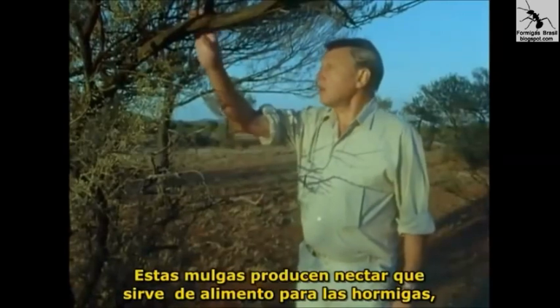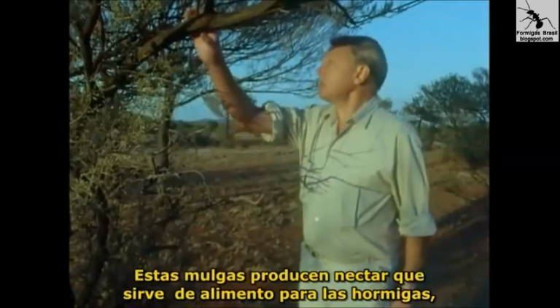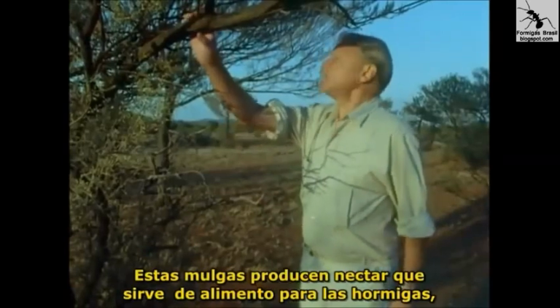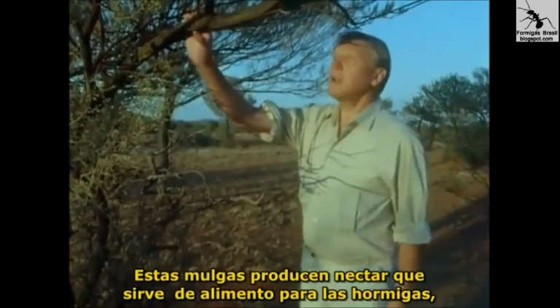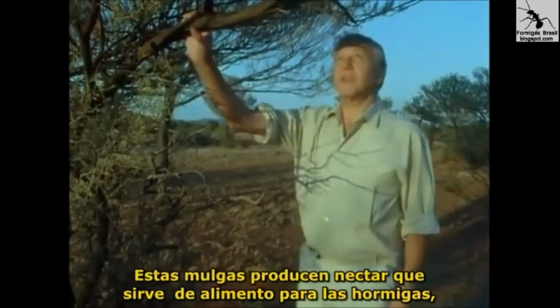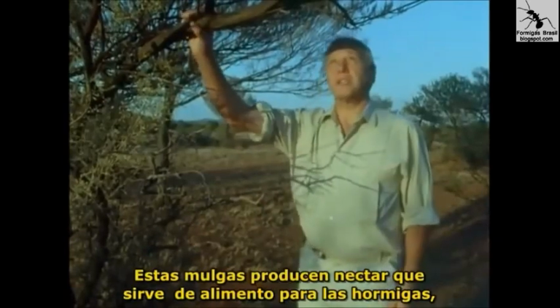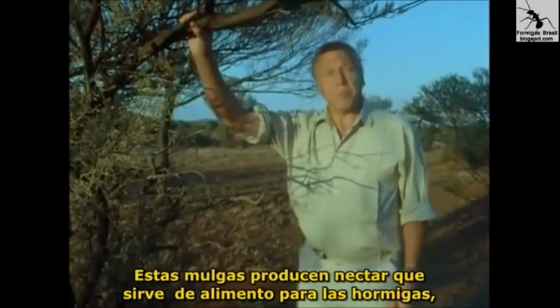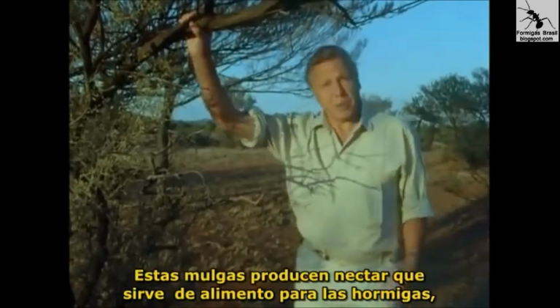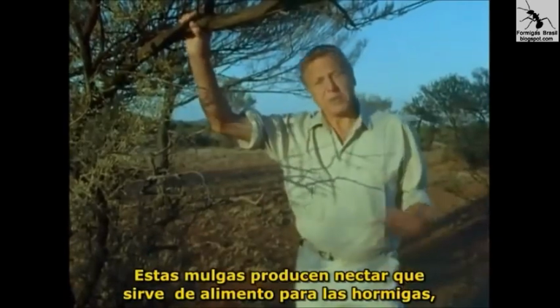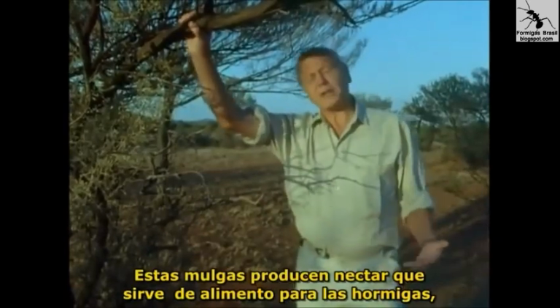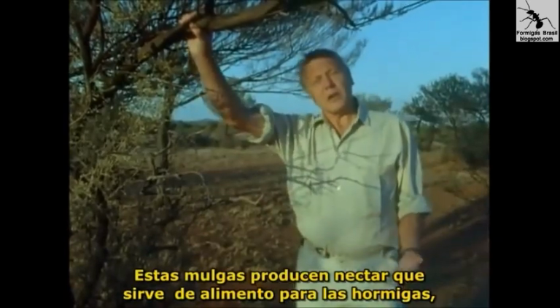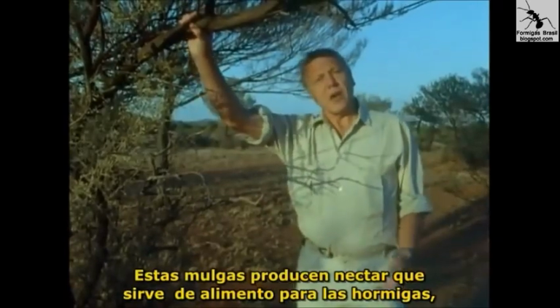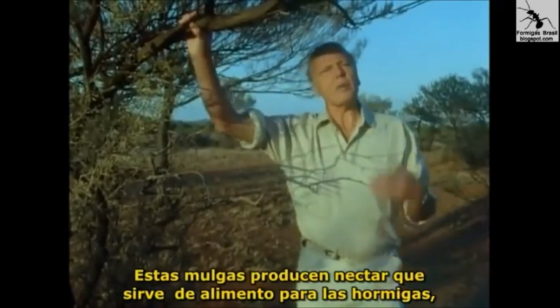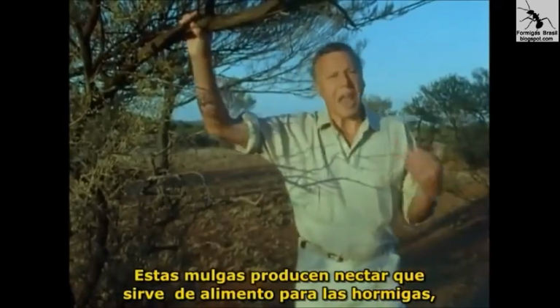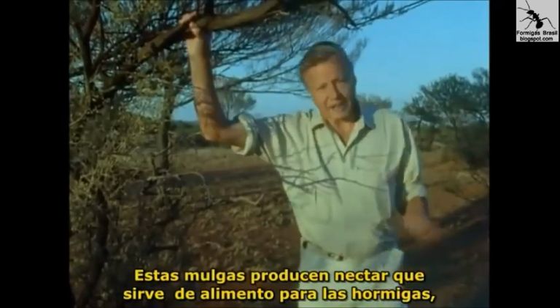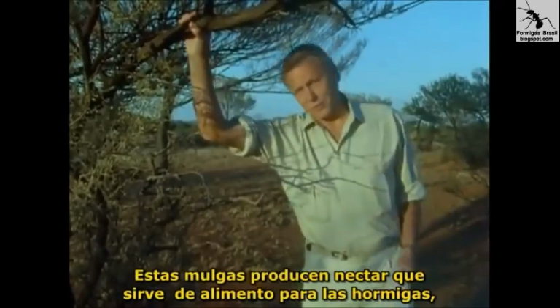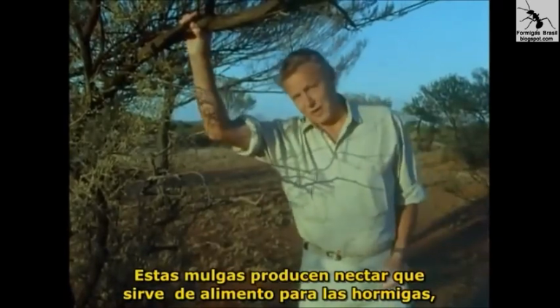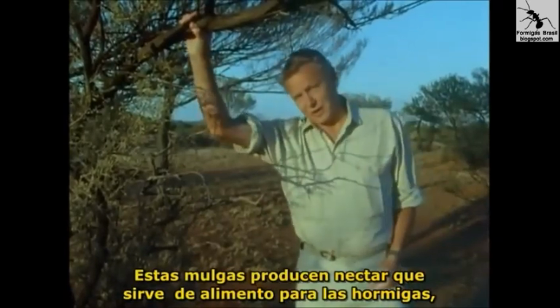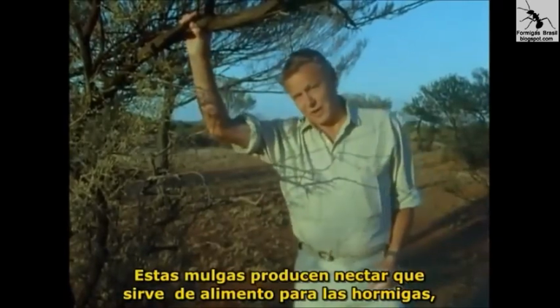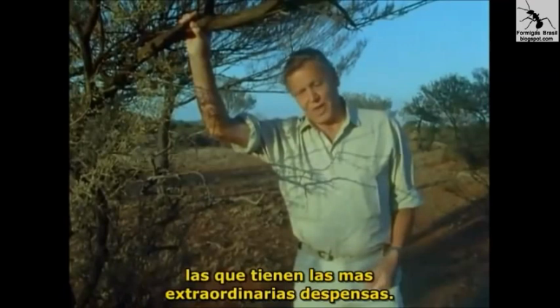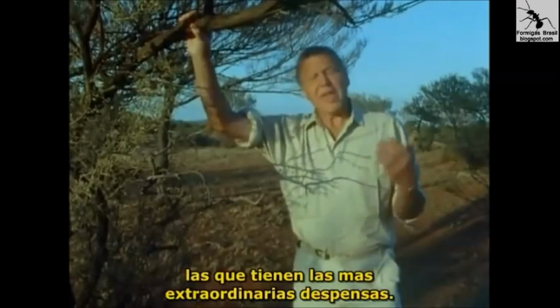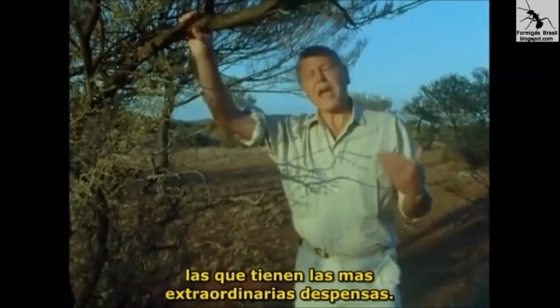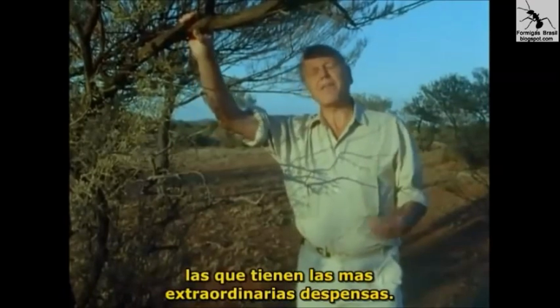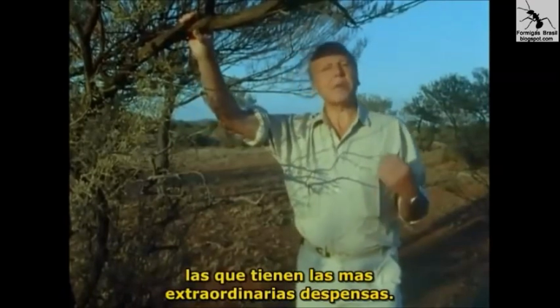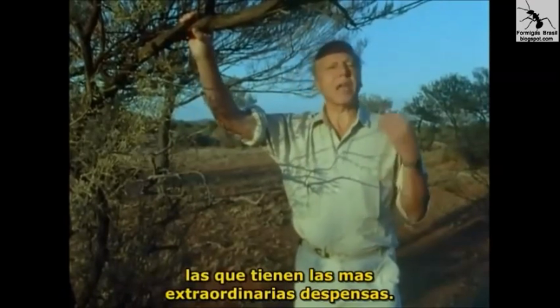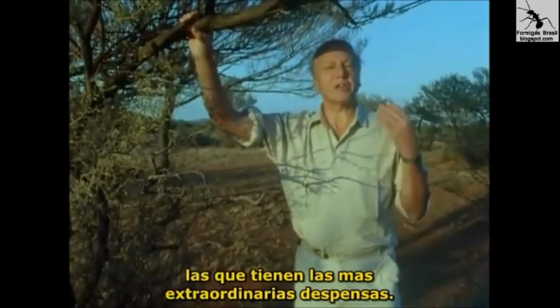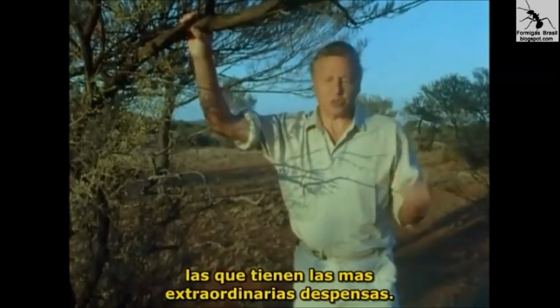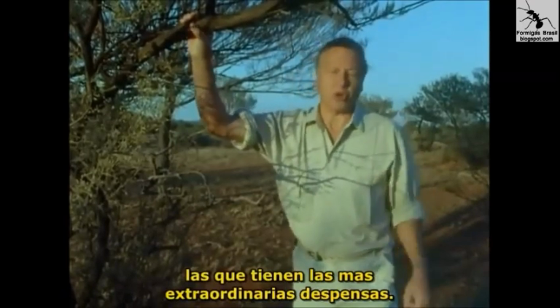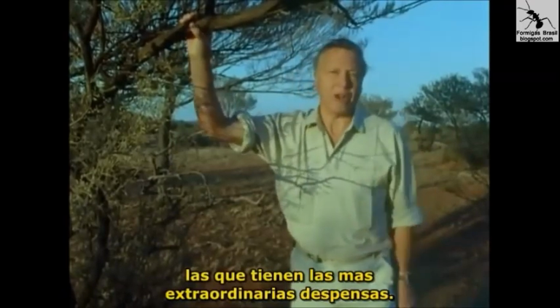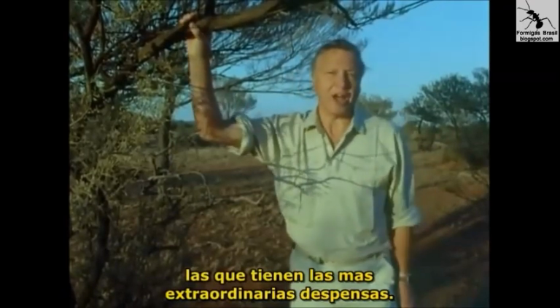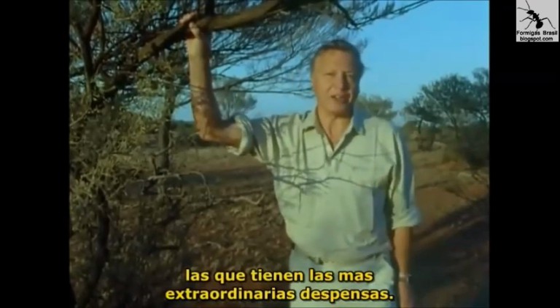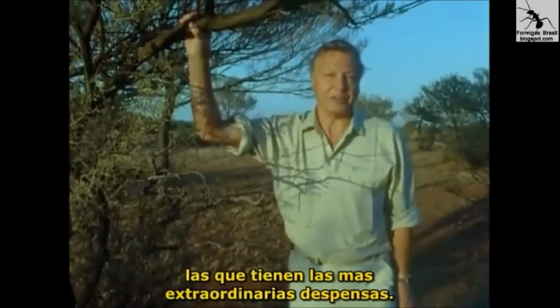These mulga trees produce nectar on which ants feed, and they have the most extraordinary larders.